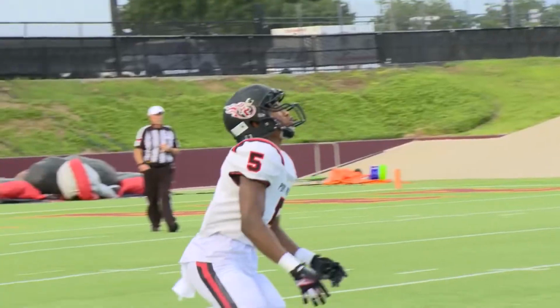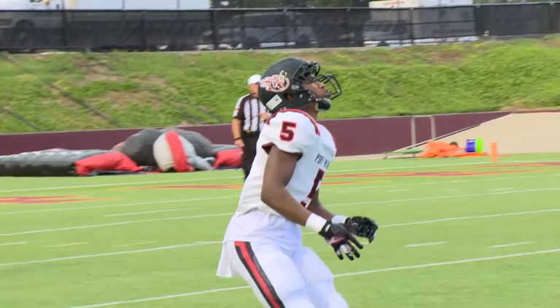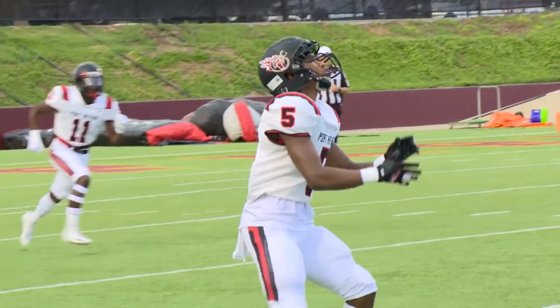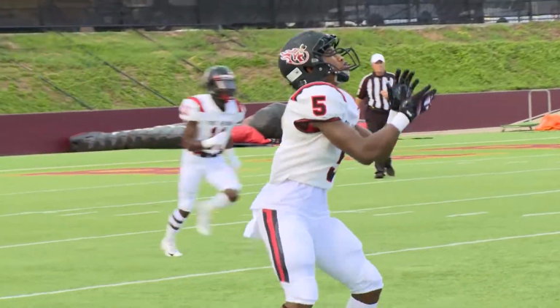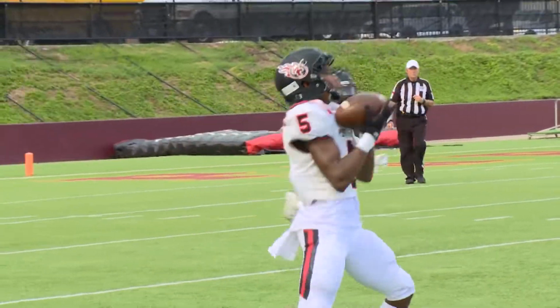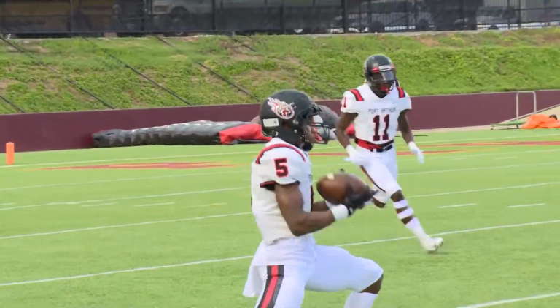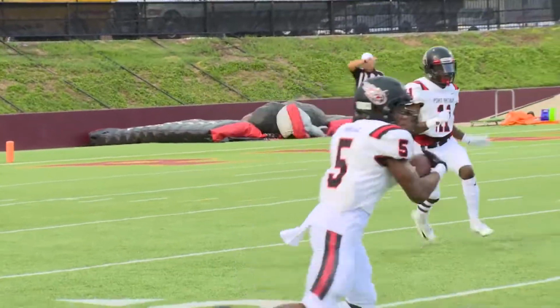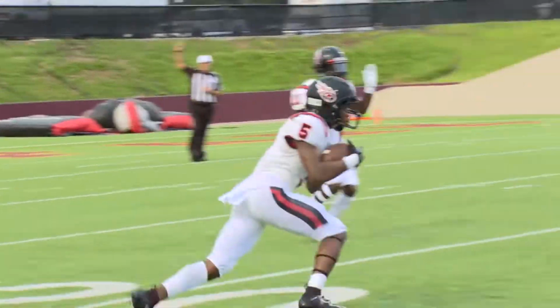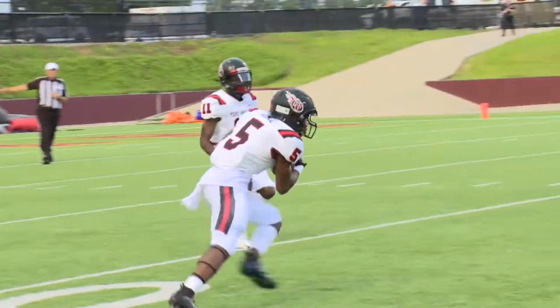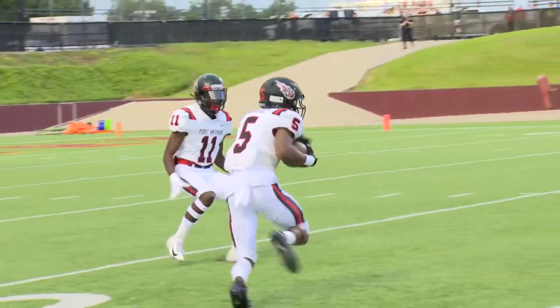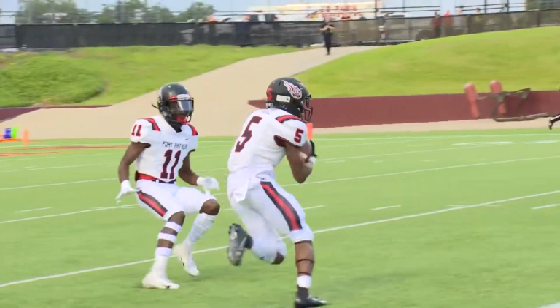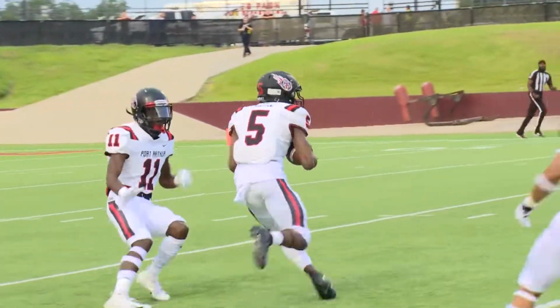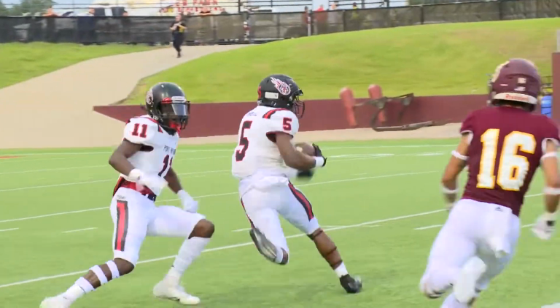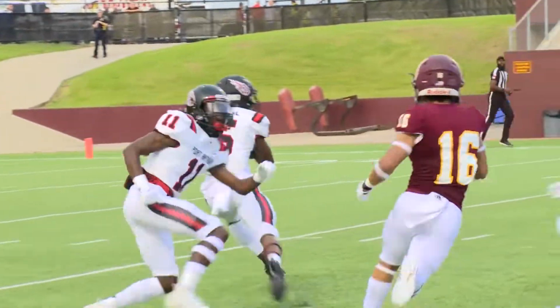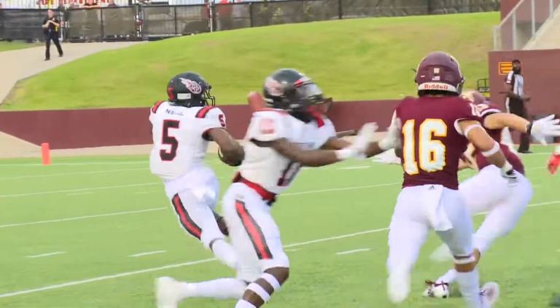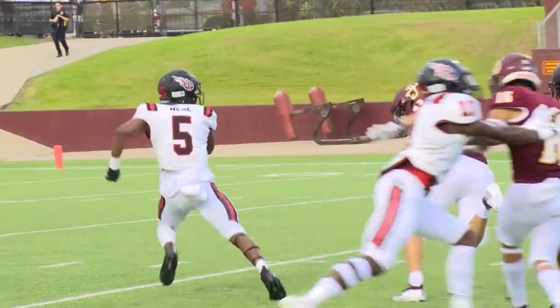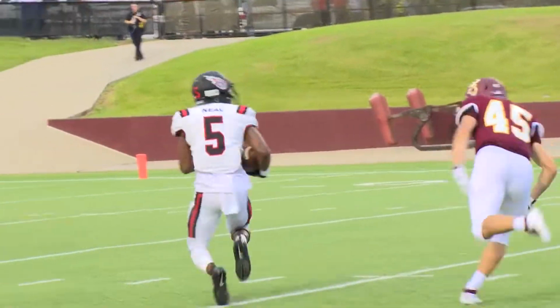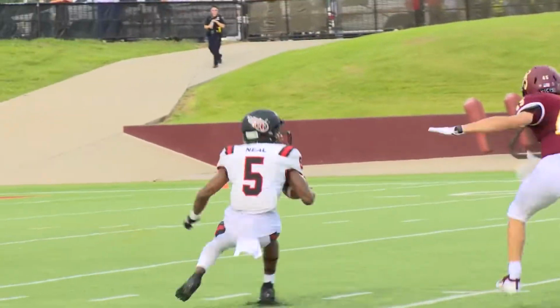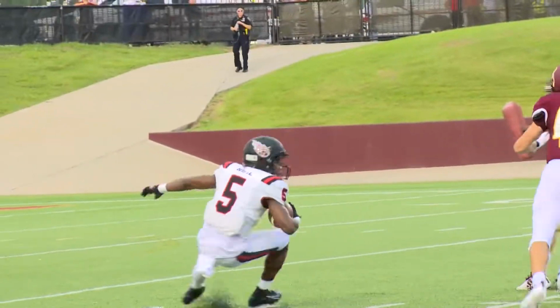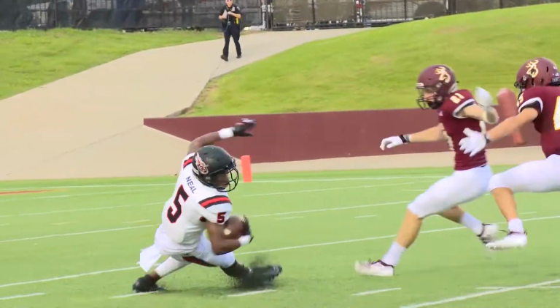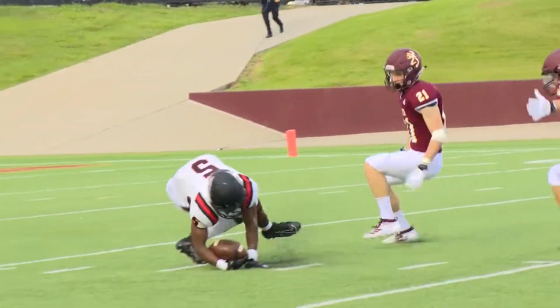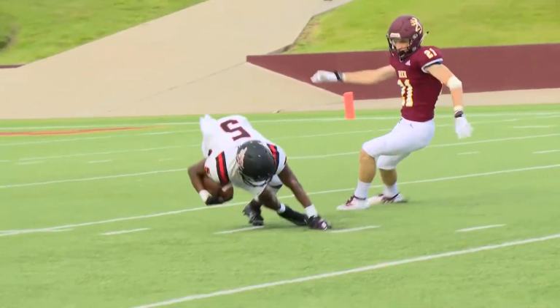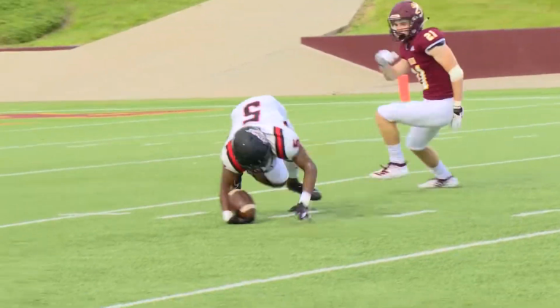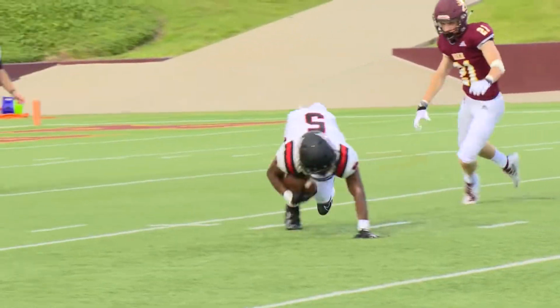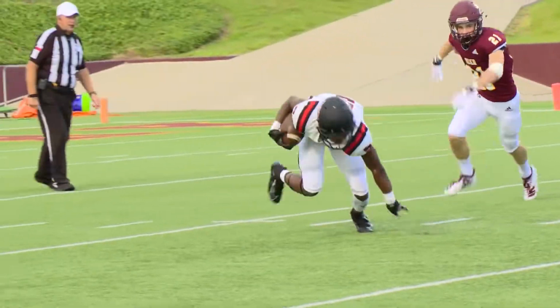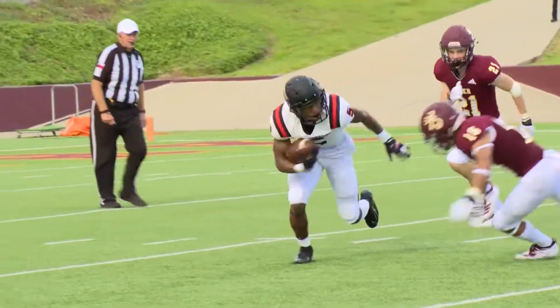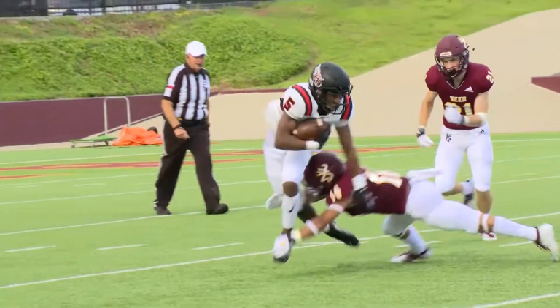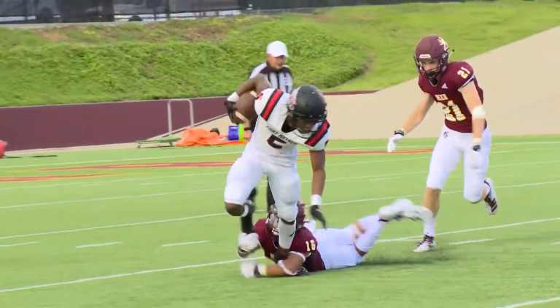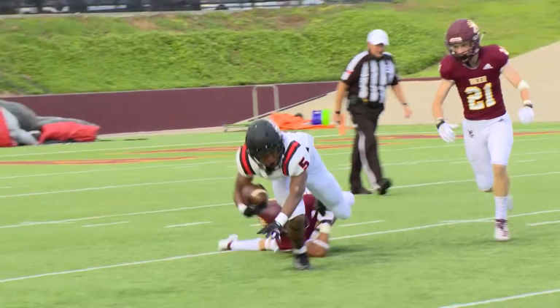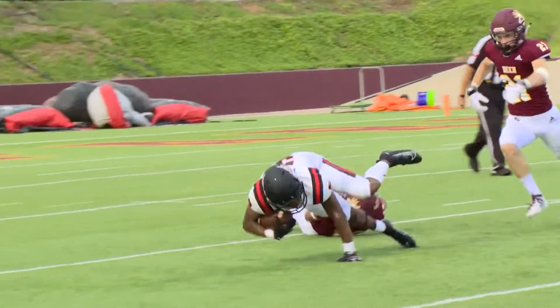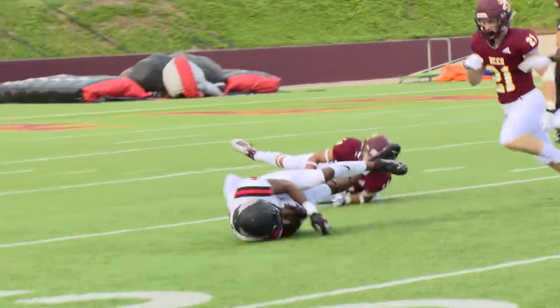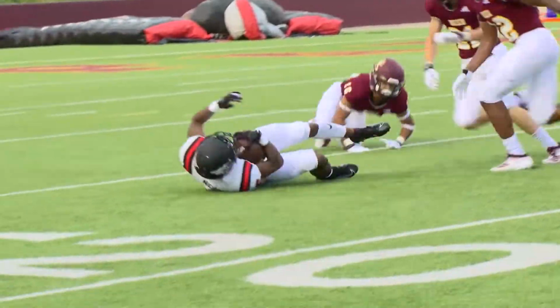Chip shot, fielded about the 21-yard line. Trying to bounce it all the way to the far side of the field, loses his footing, and he's going to be brought down.